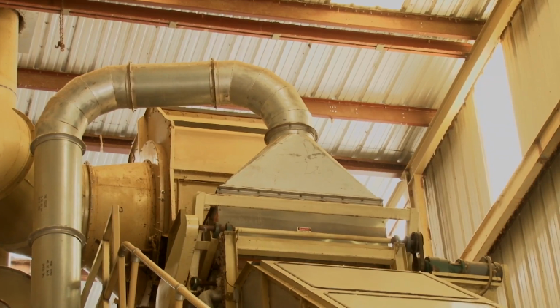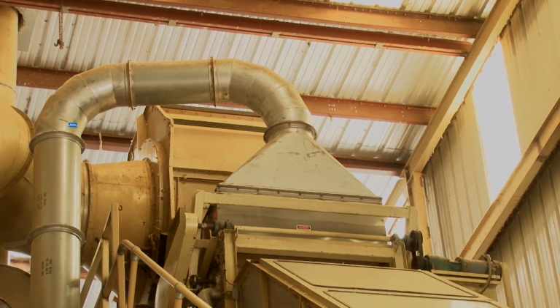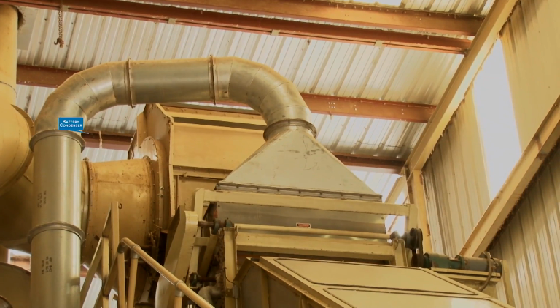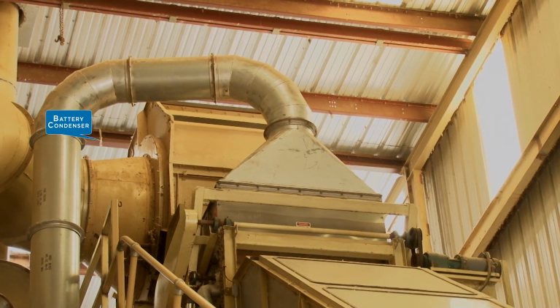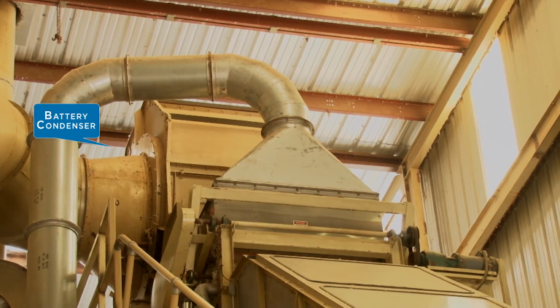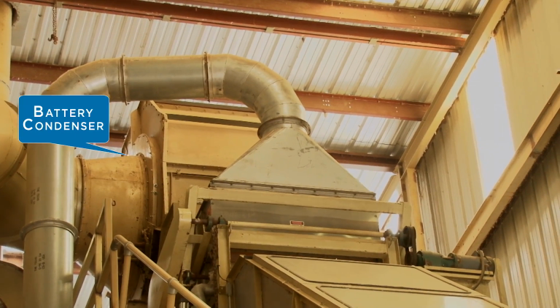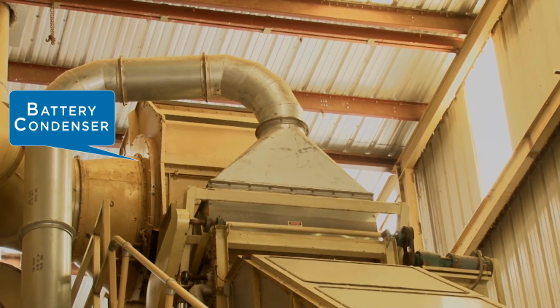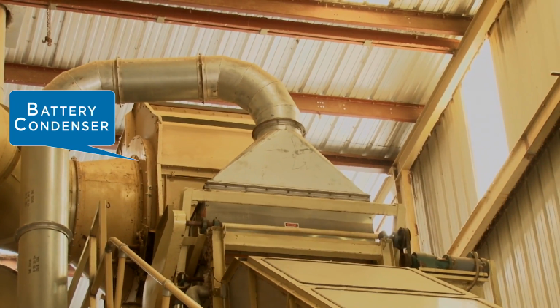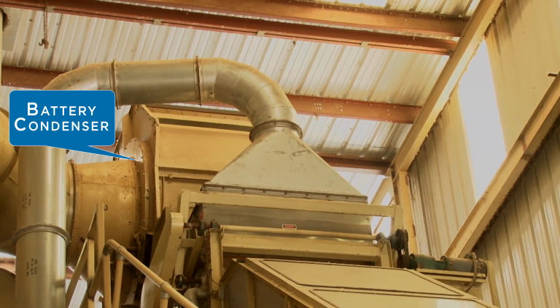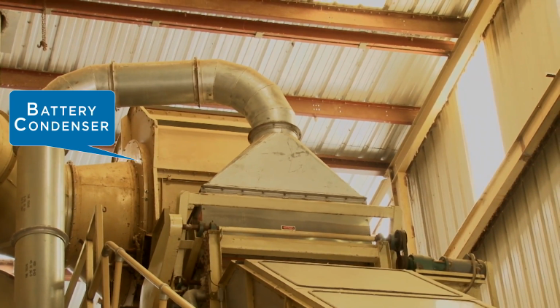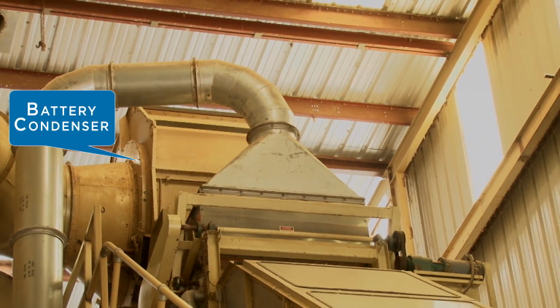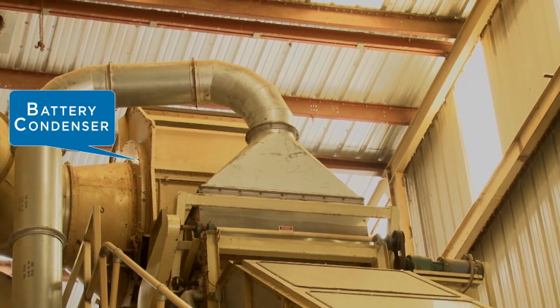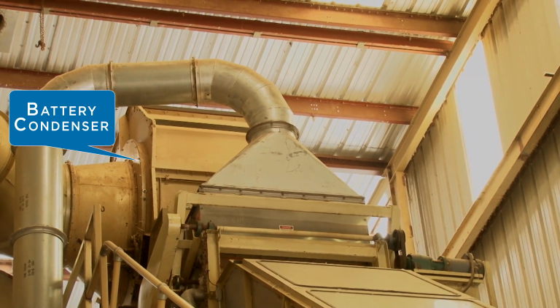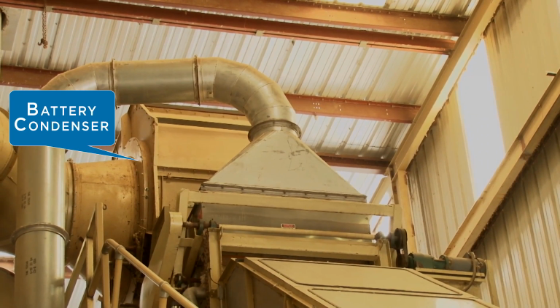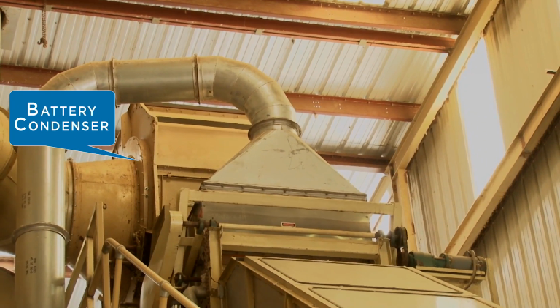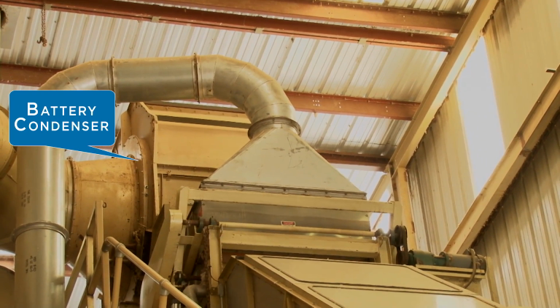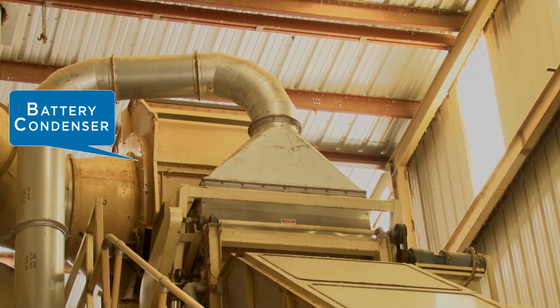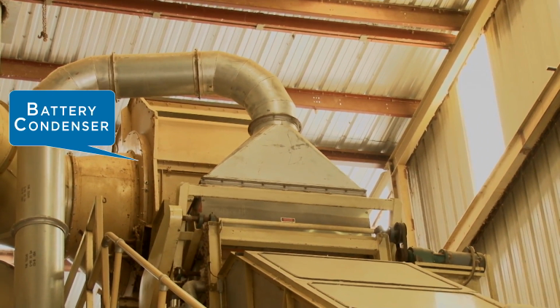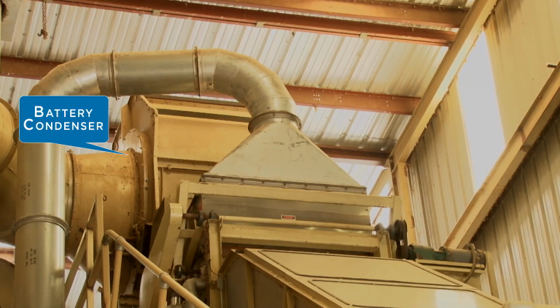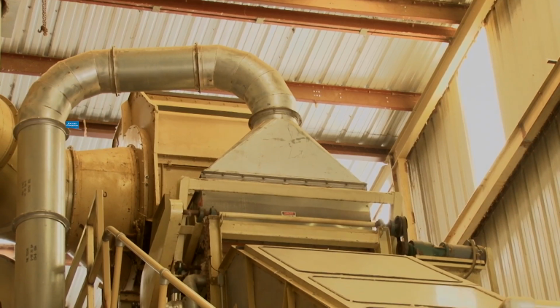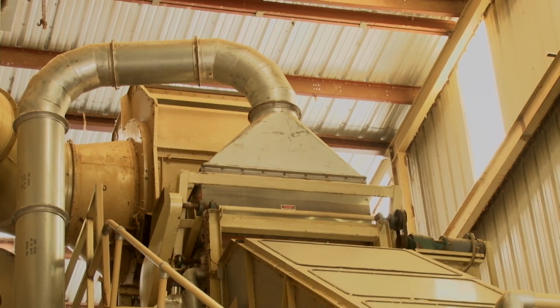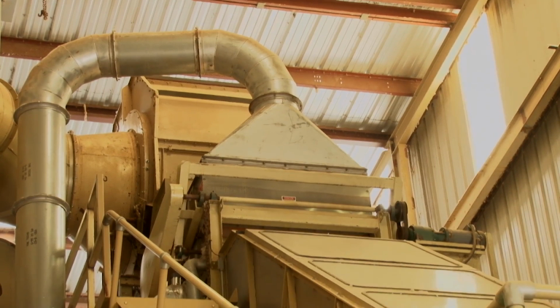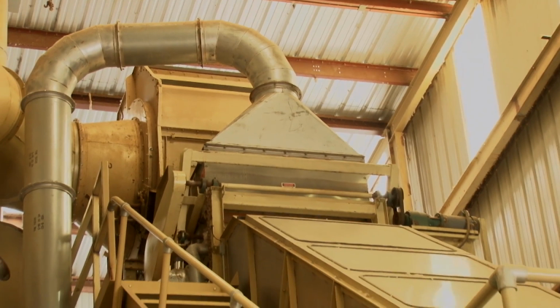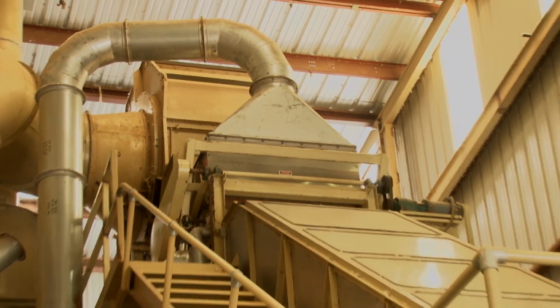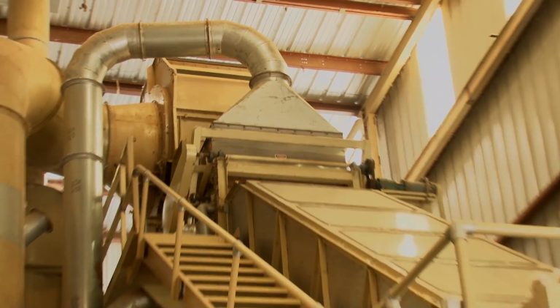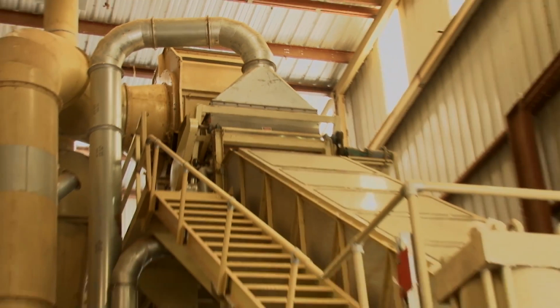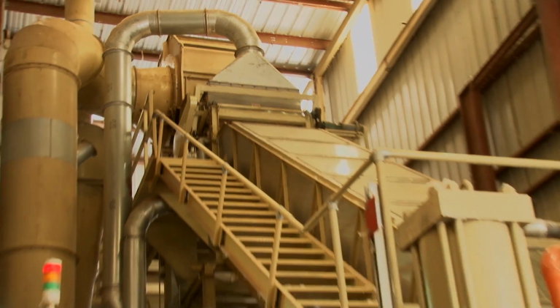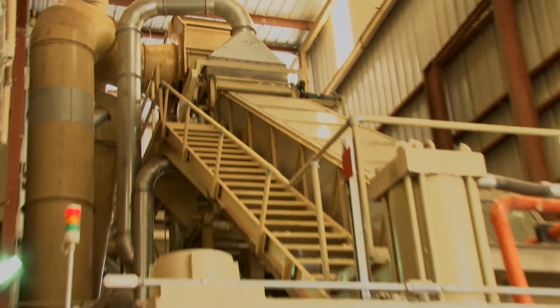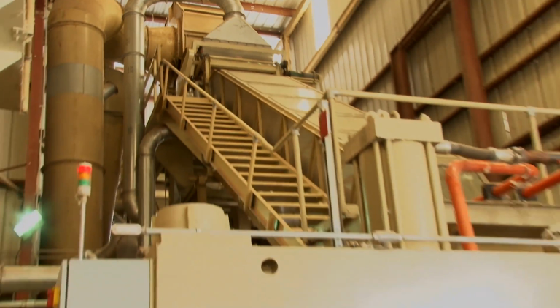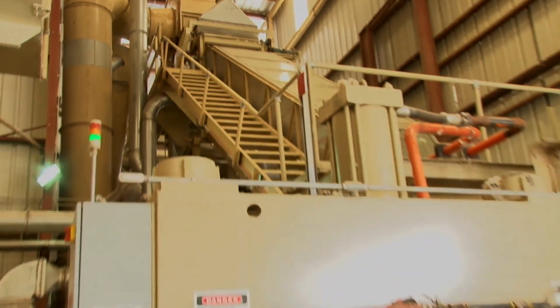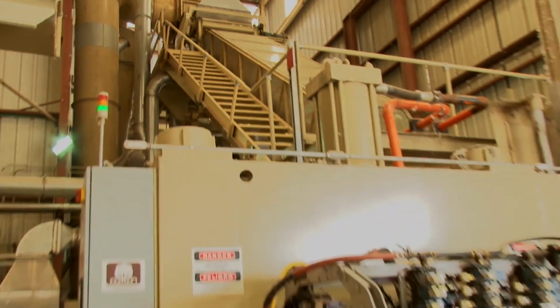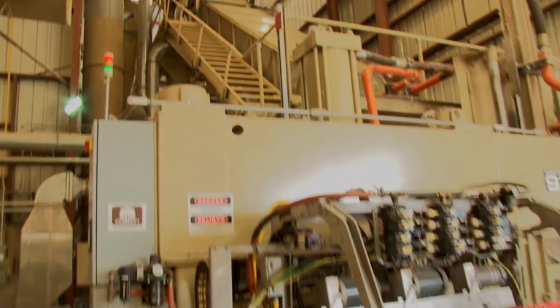From the lint cleaners, the fiber proceeds to the battery condenser, down the lint slide, and to the press.